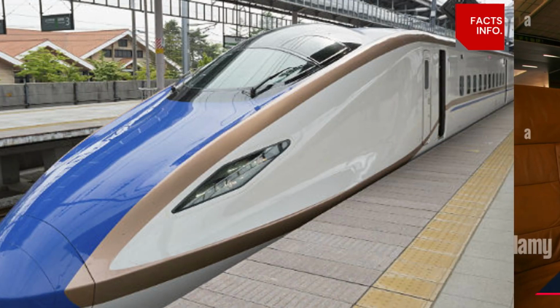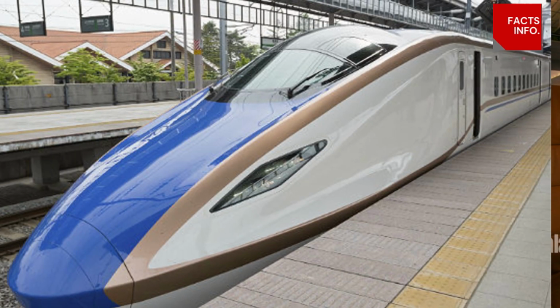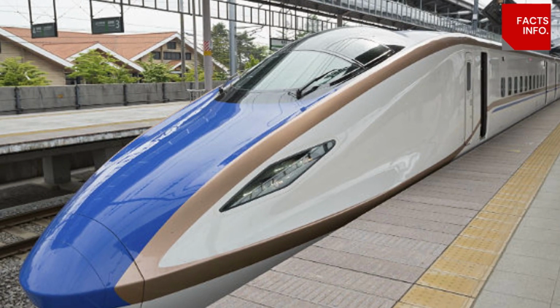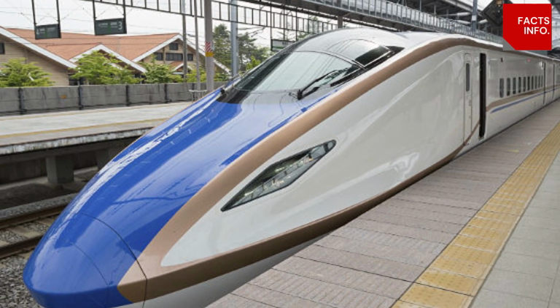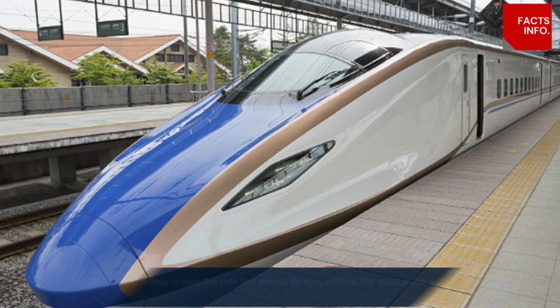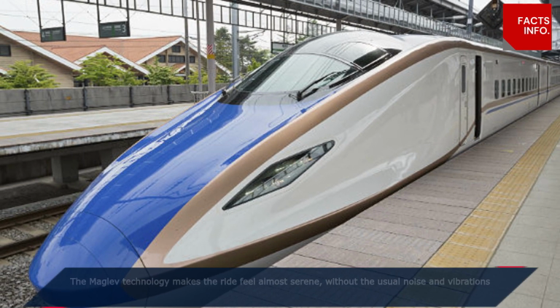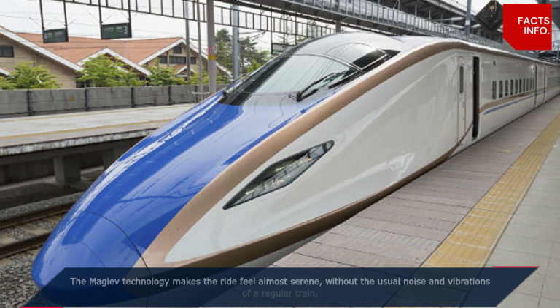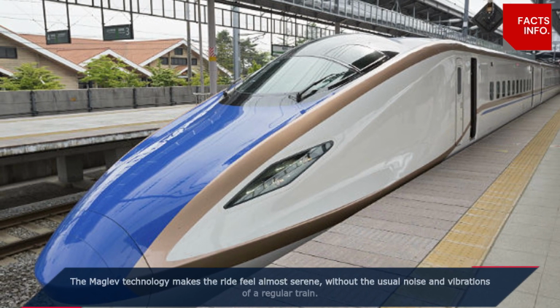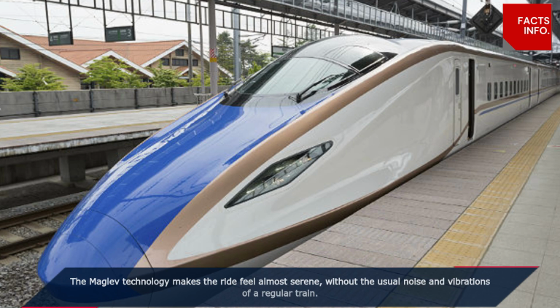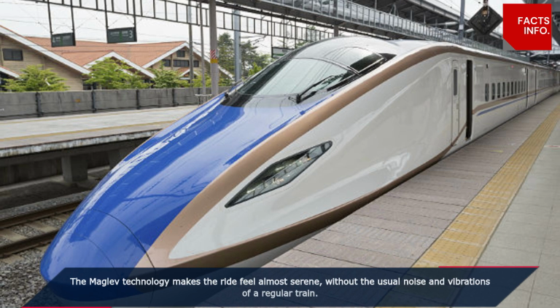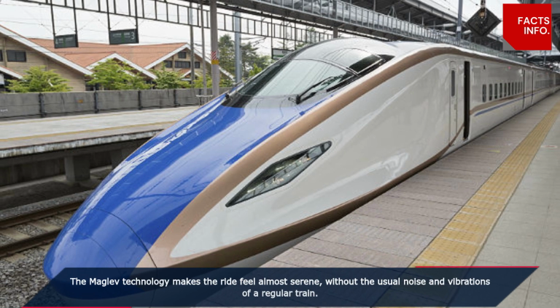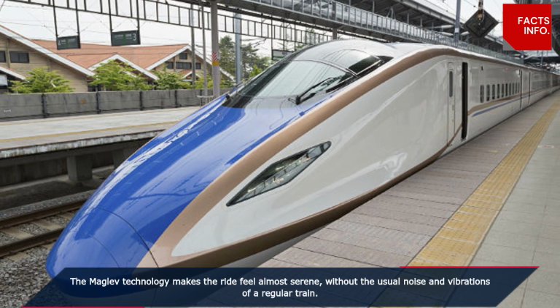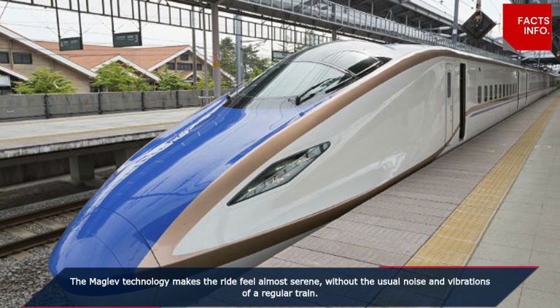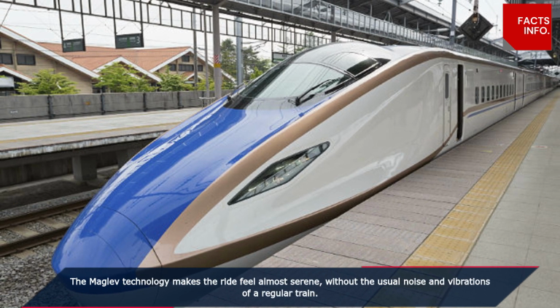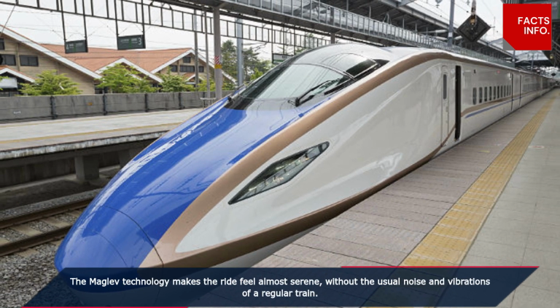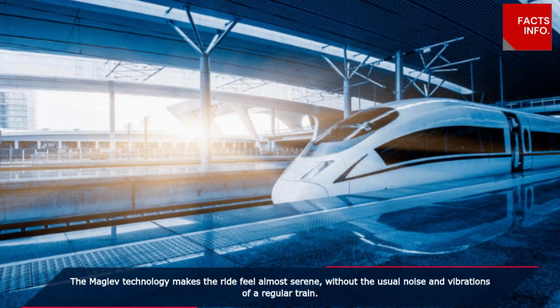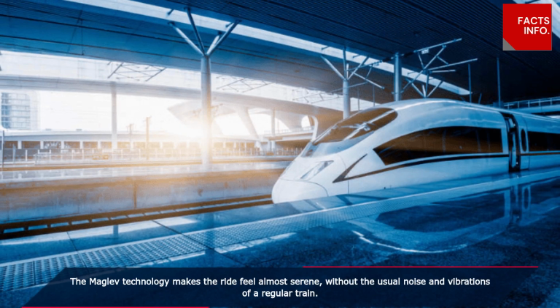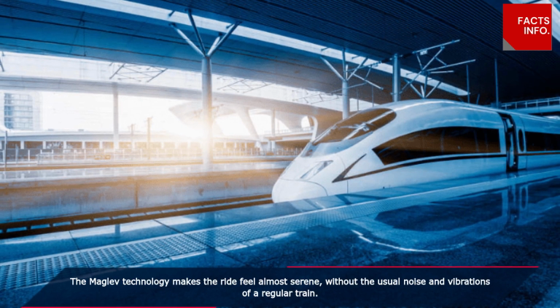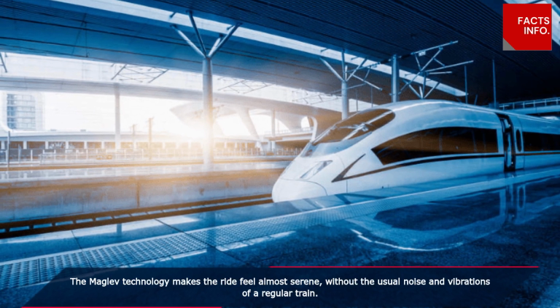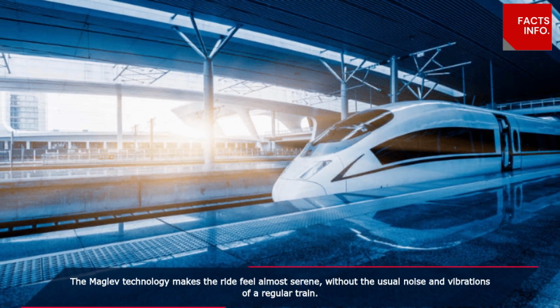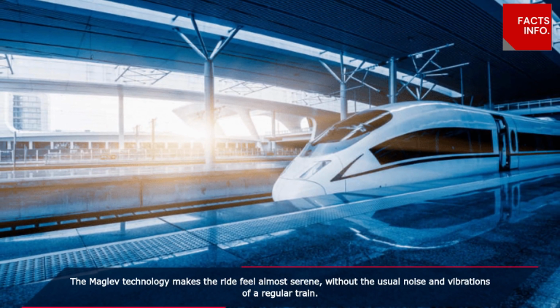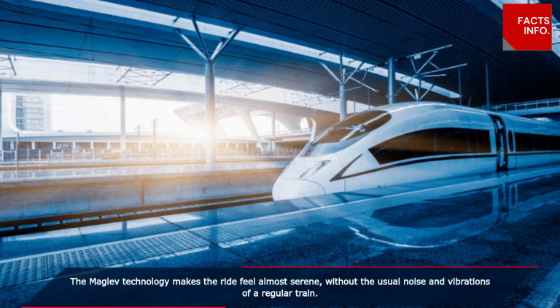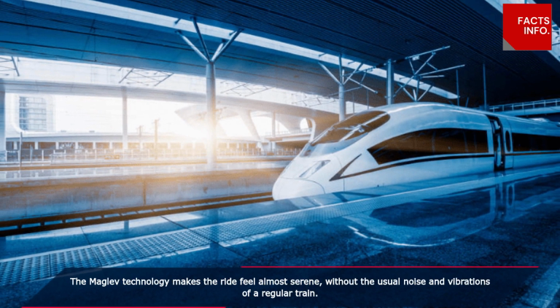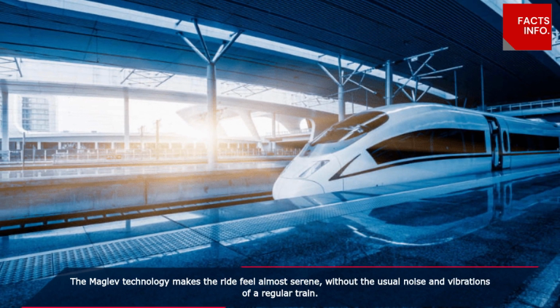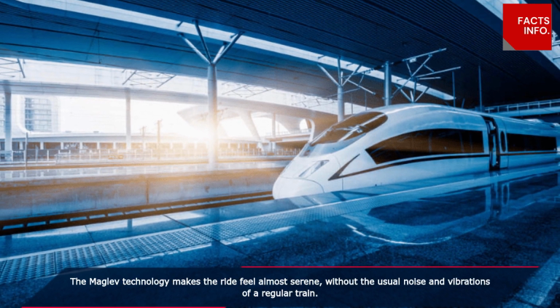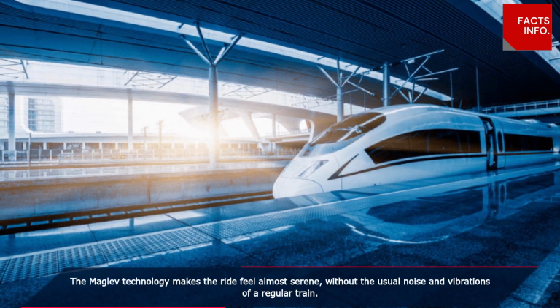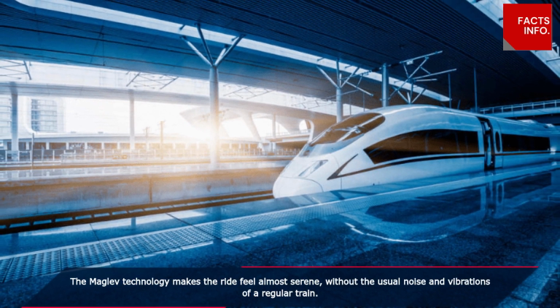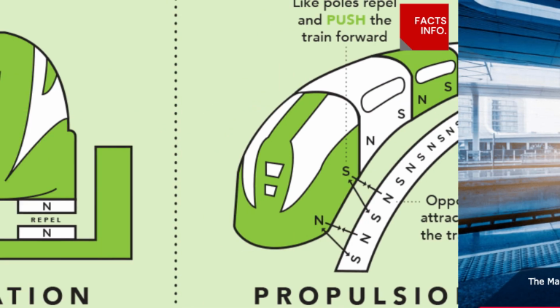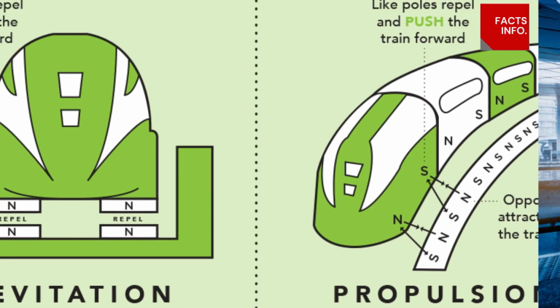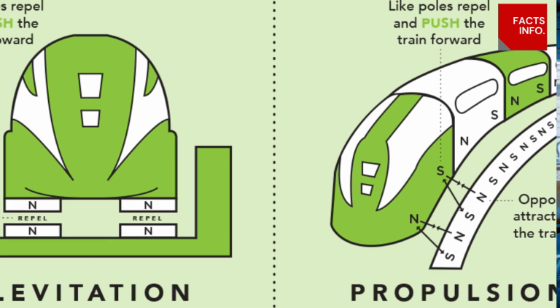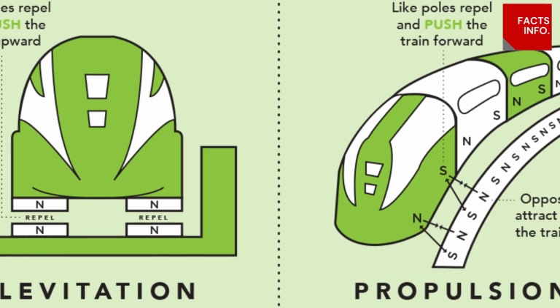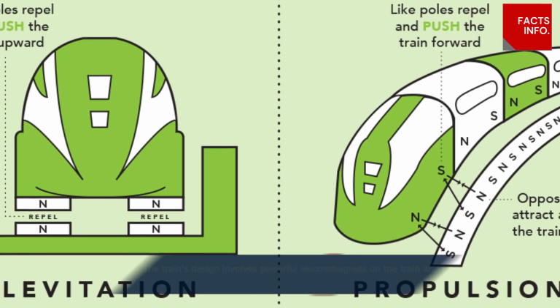Despite its mind-boggling speed, passengers inside experience a surprisingly quiet and smooth journey. The maglev technology makes the ride feel almost serene, without the usual noise and vibrations of a regular train.